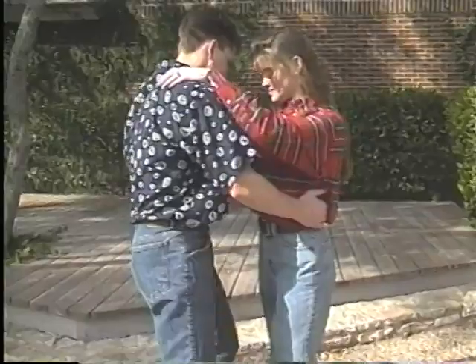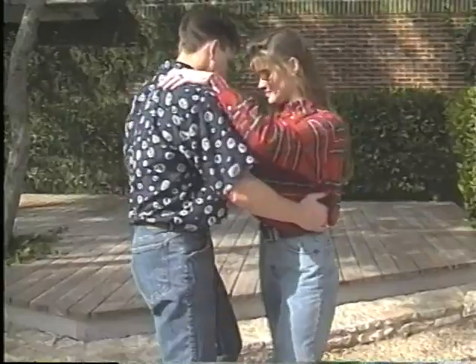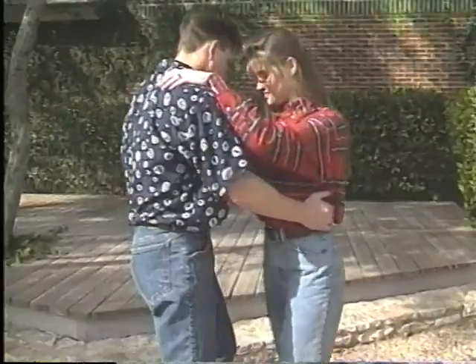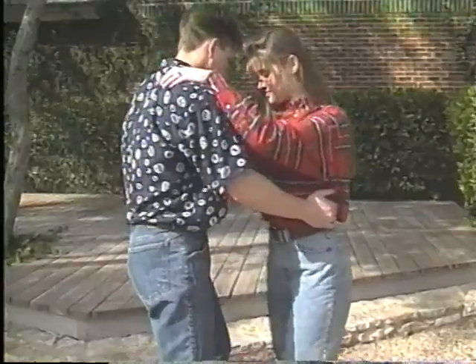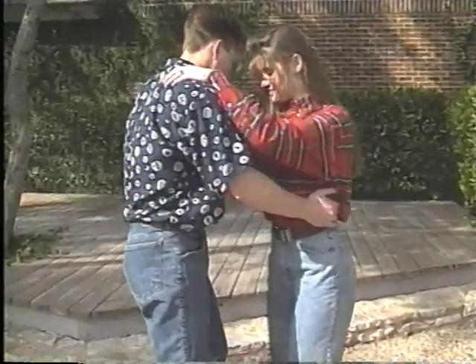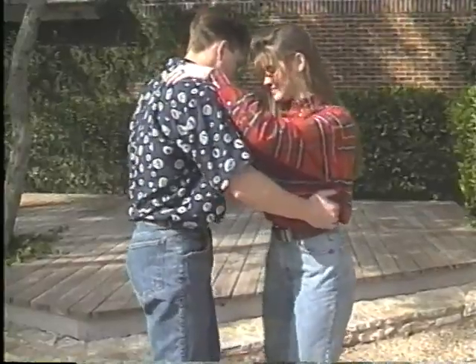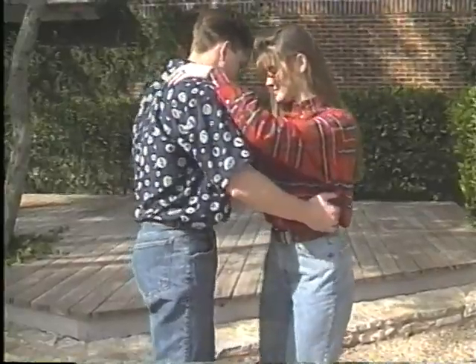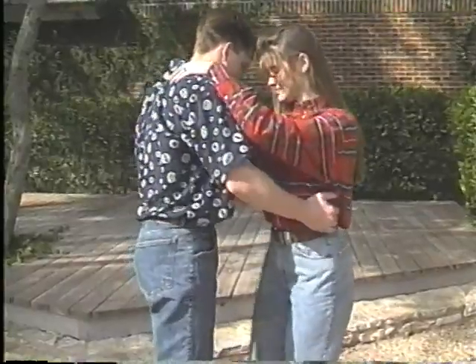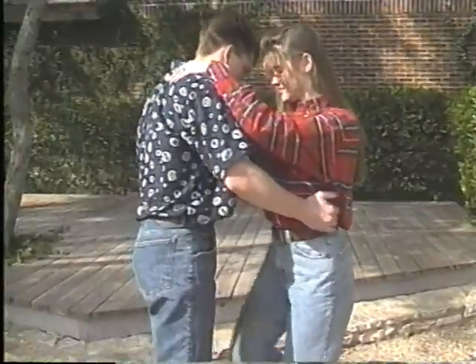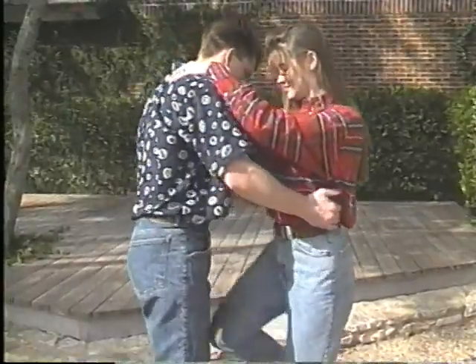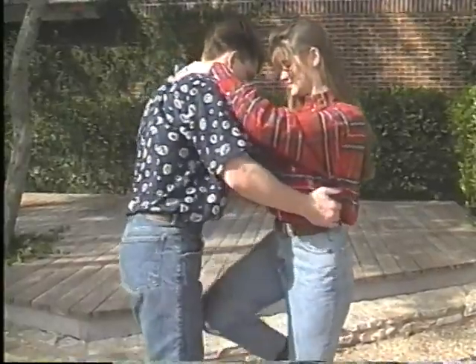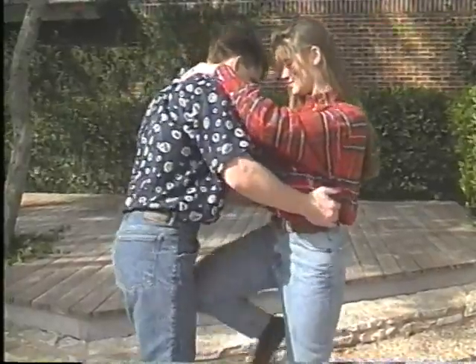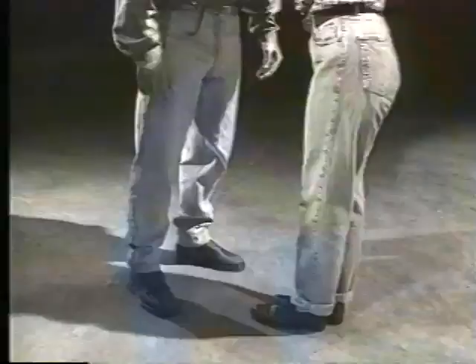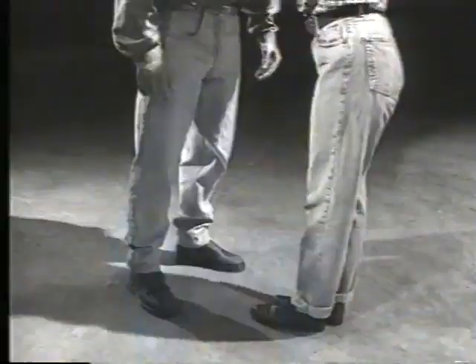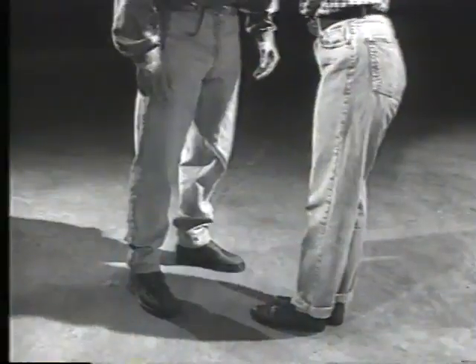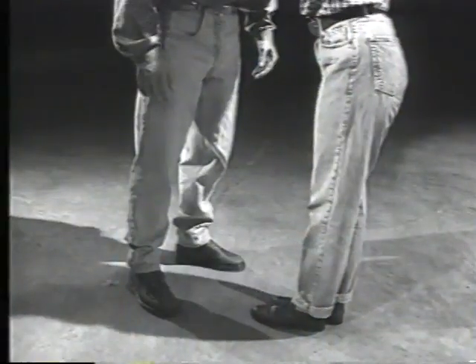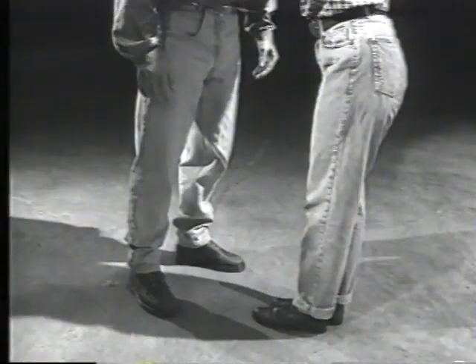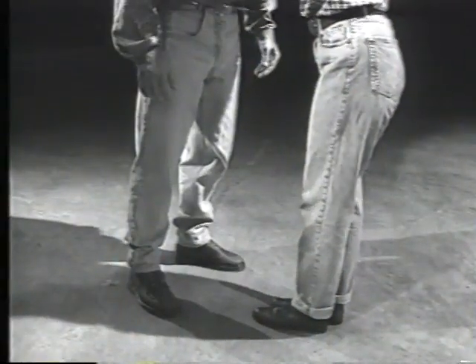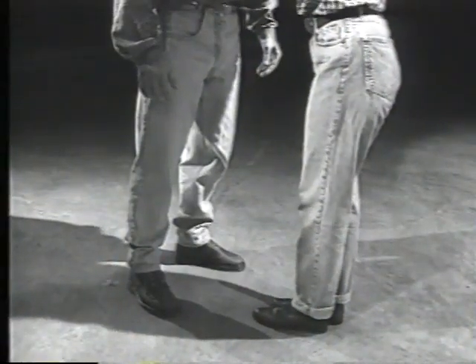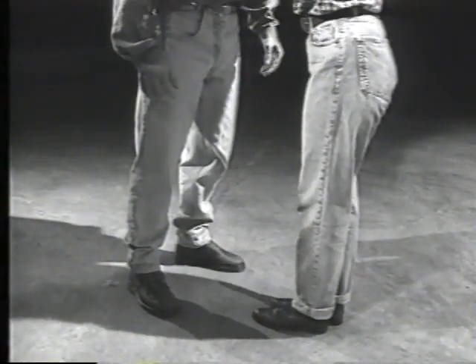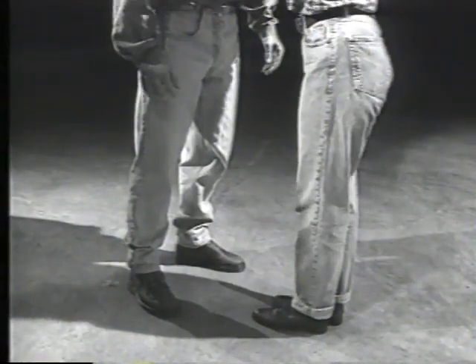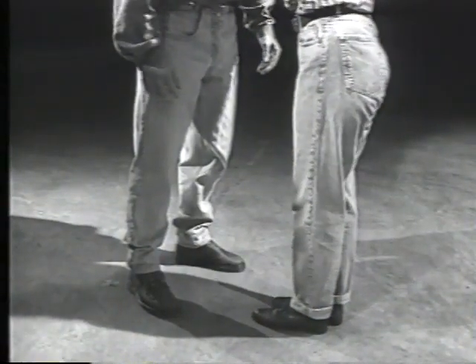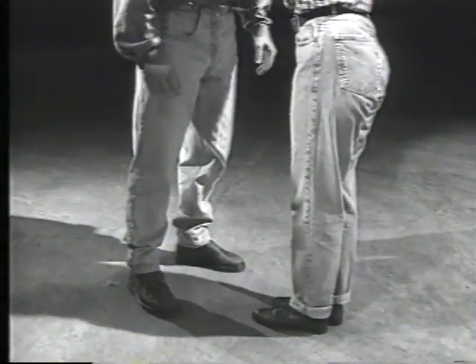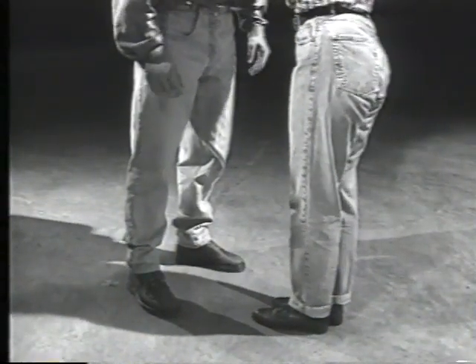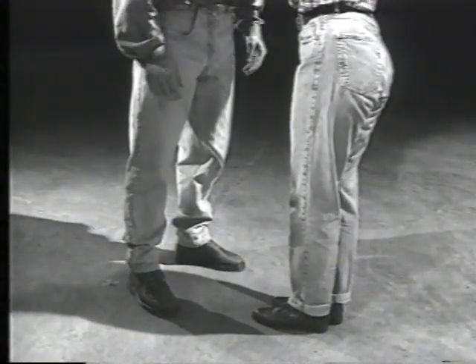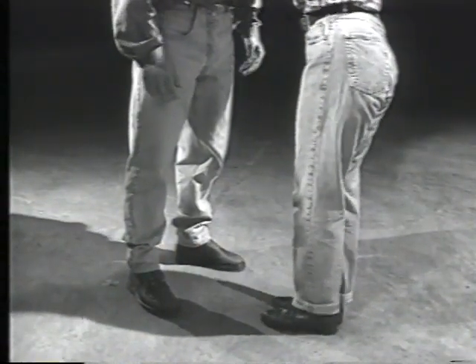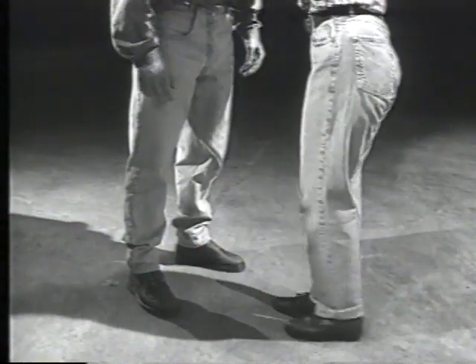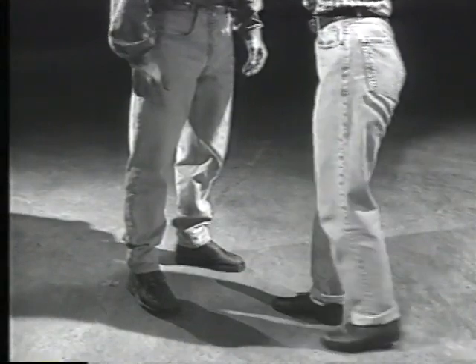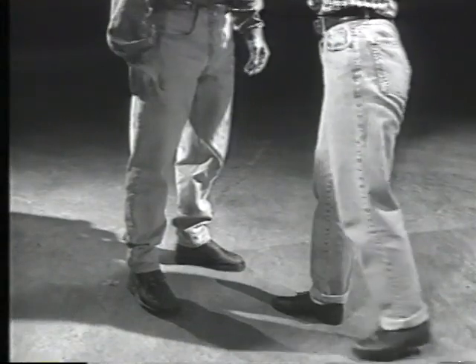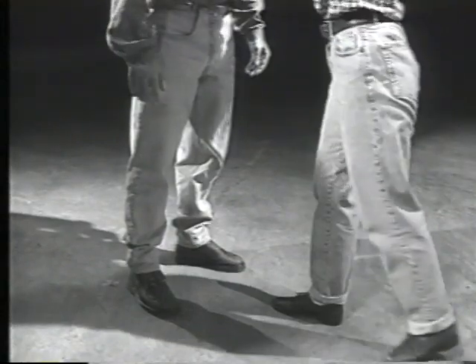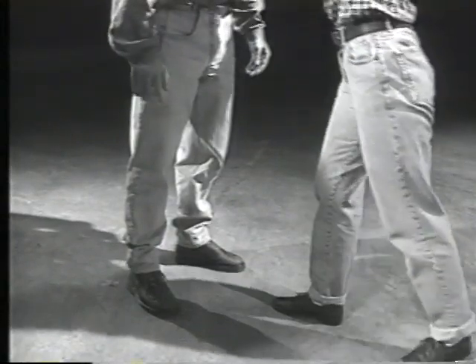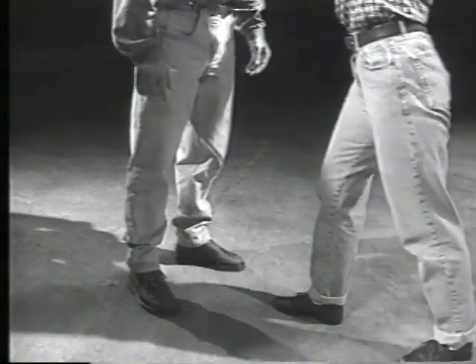If you can kick, hit, or knee your attacker in the genitals, that's great, but don't count on it alone.